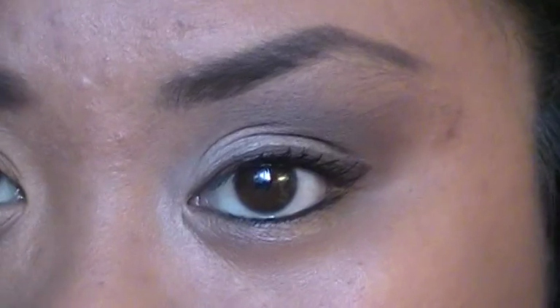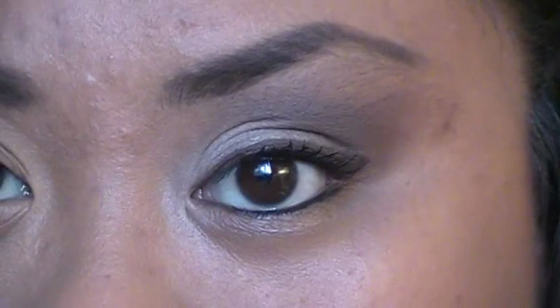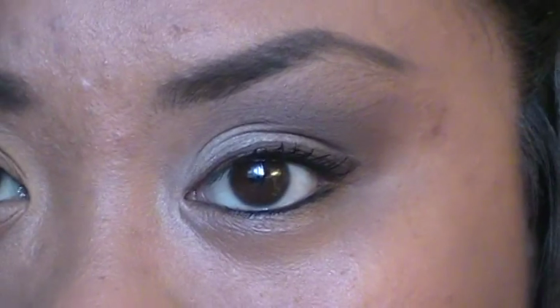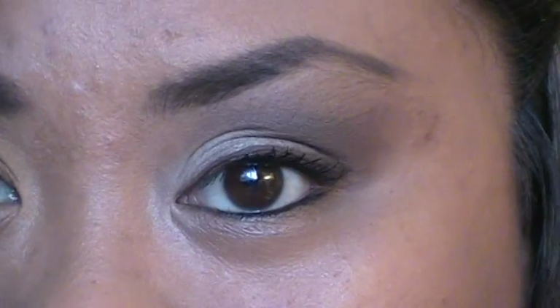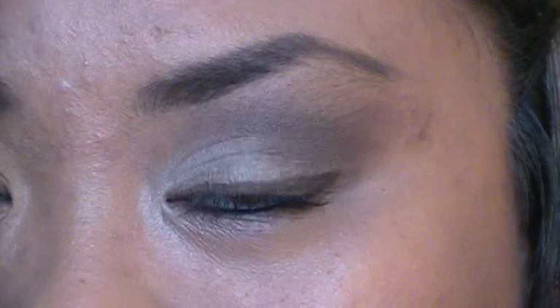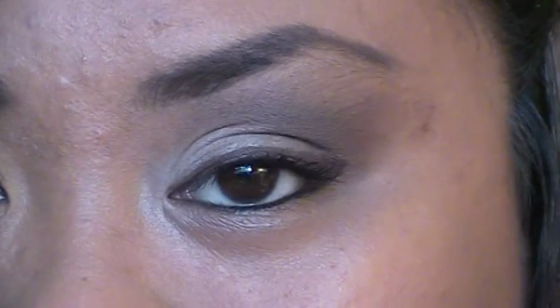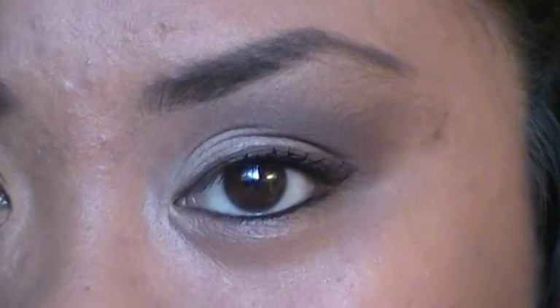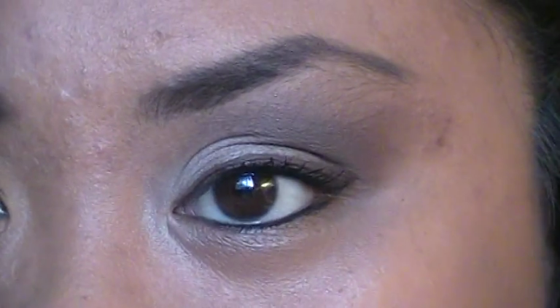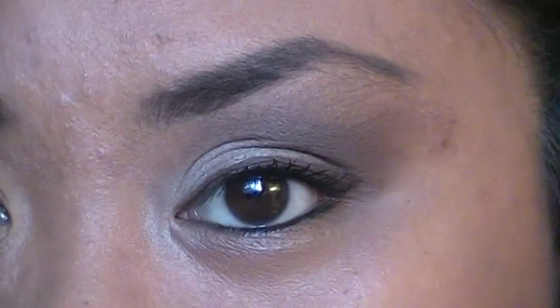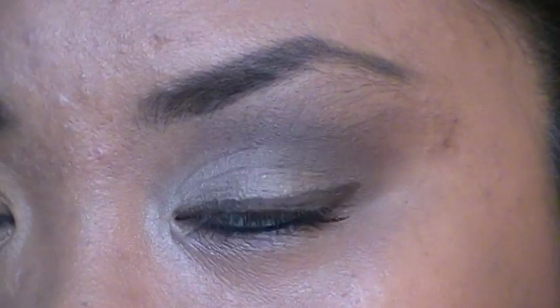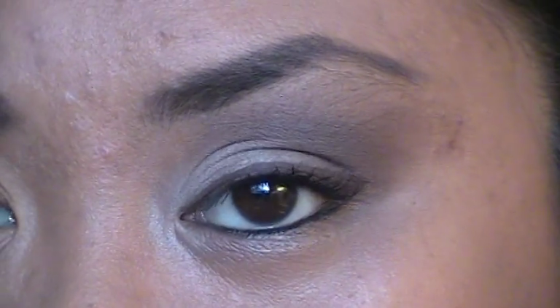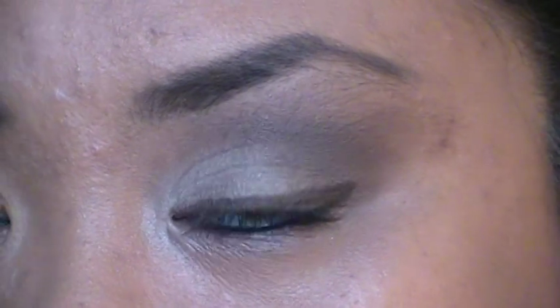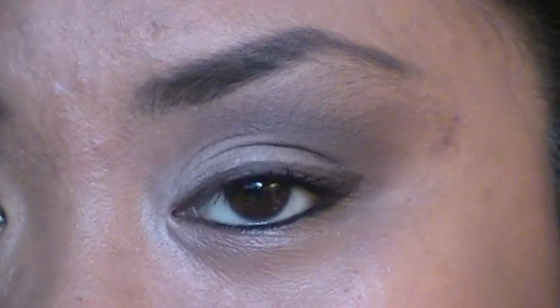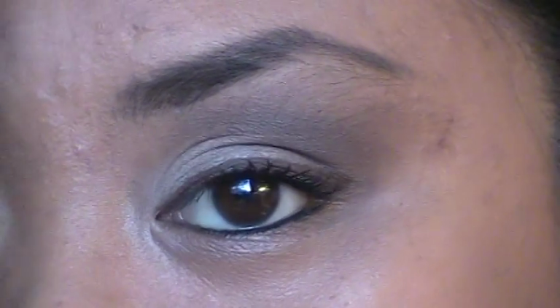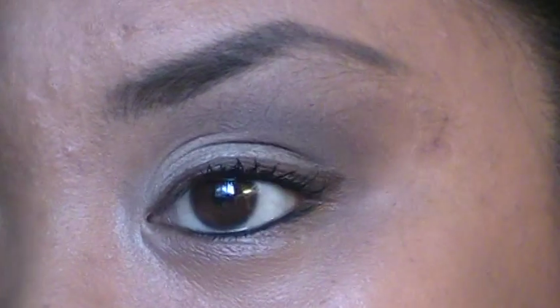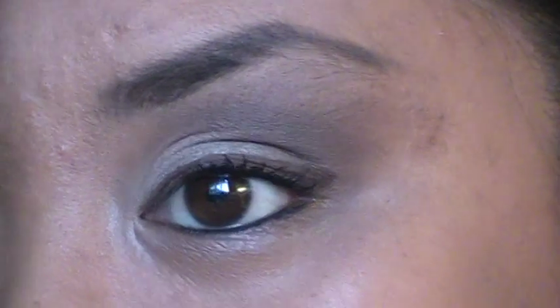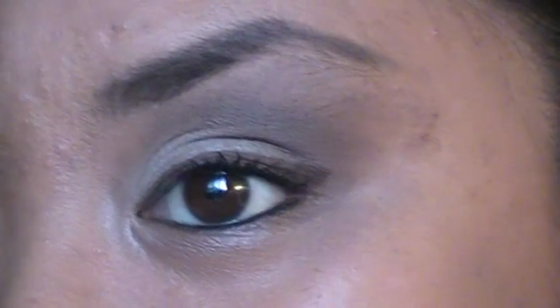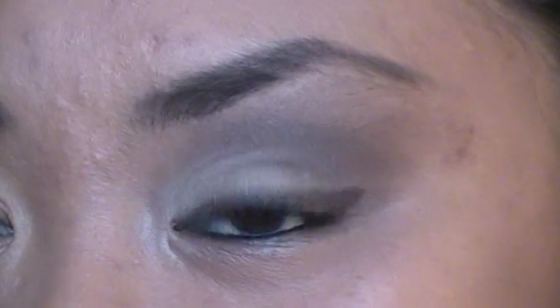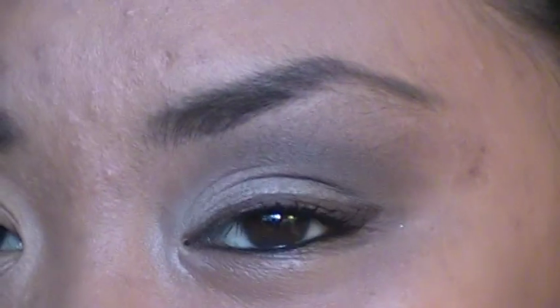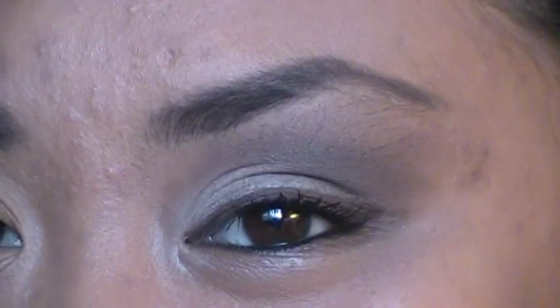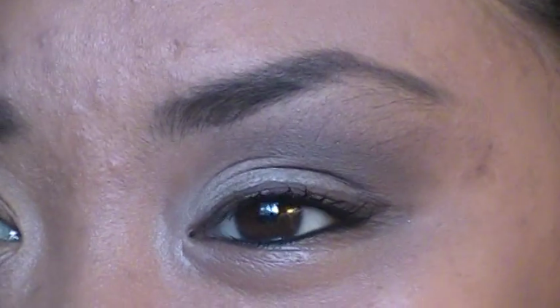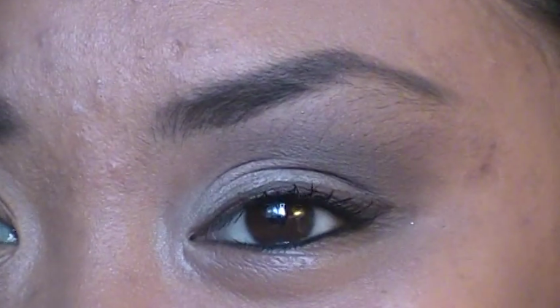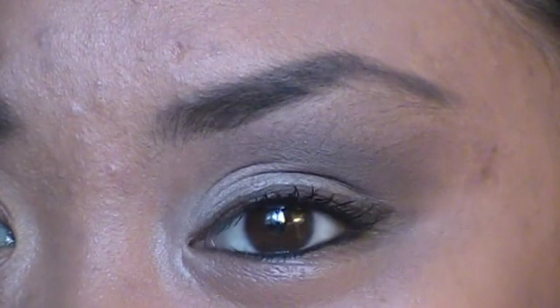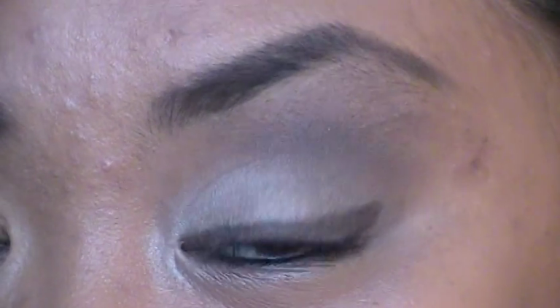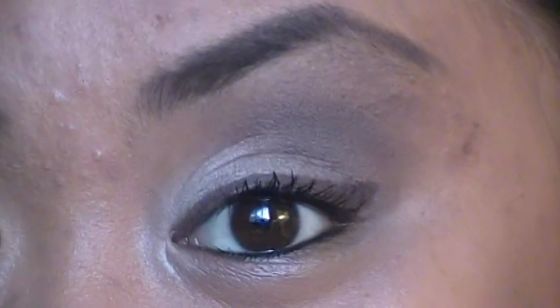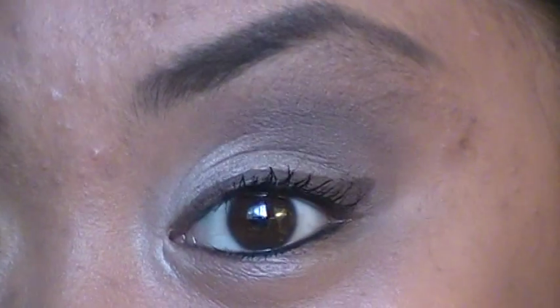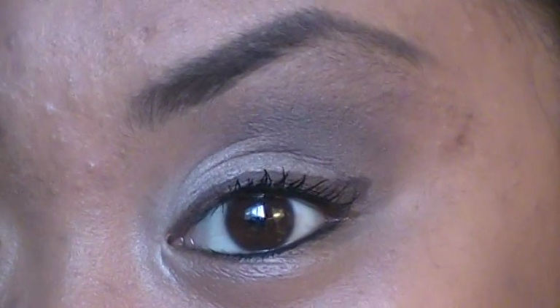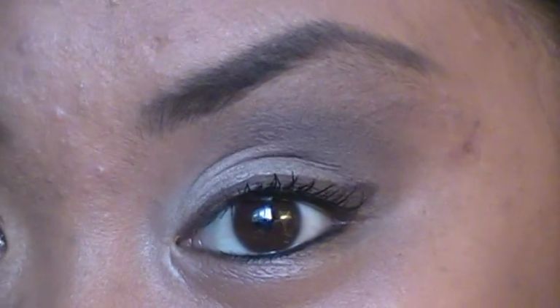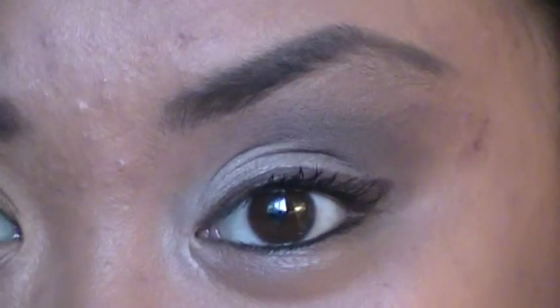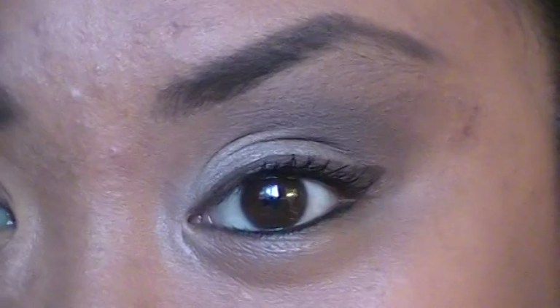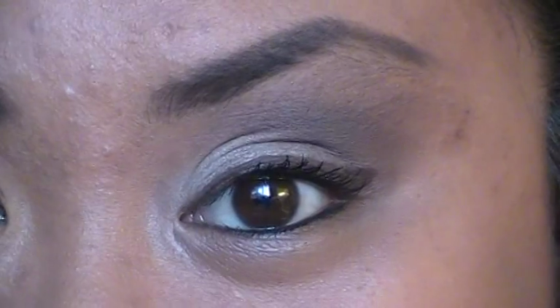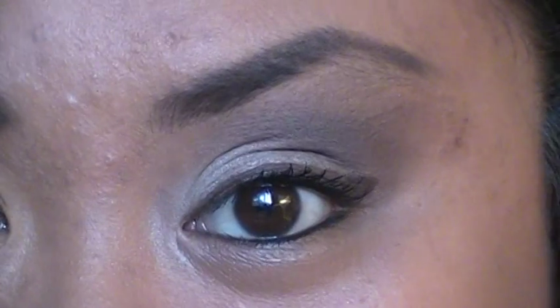Hello everybody! Today we're going to be doing a tutorial look today.